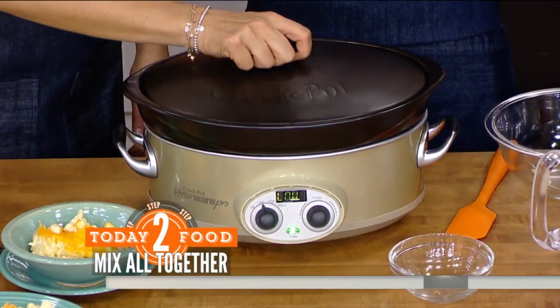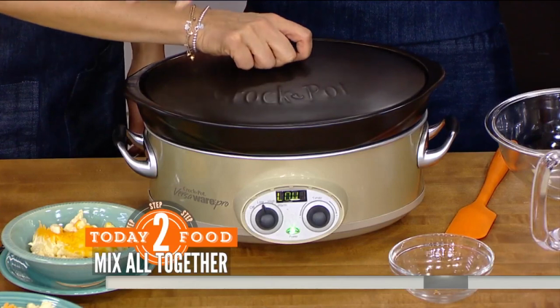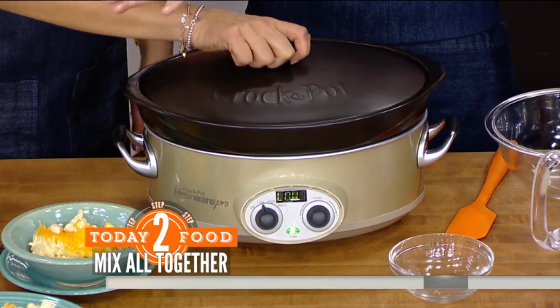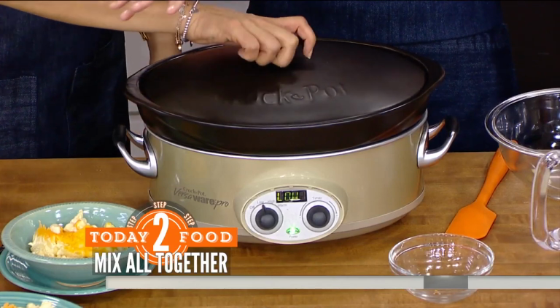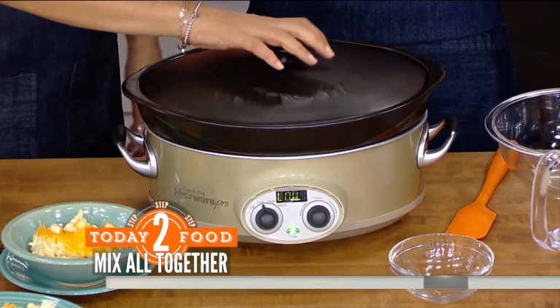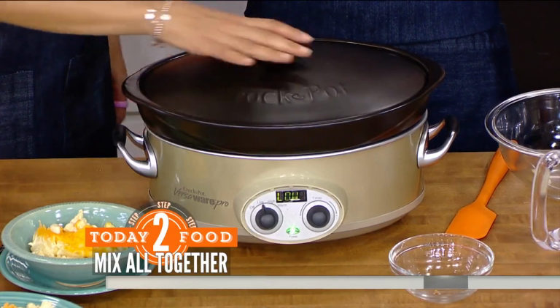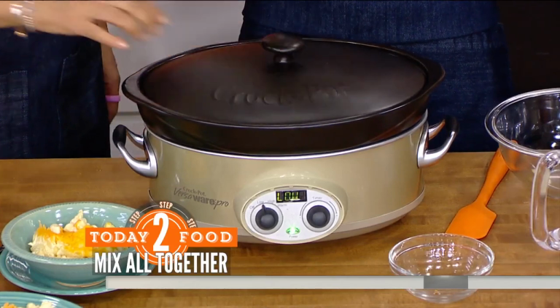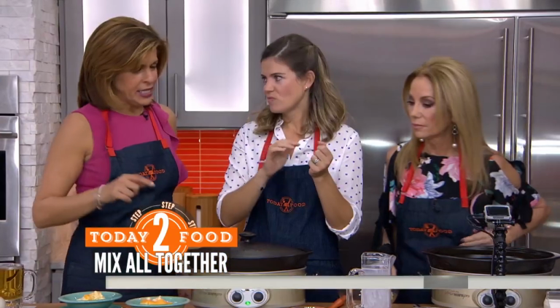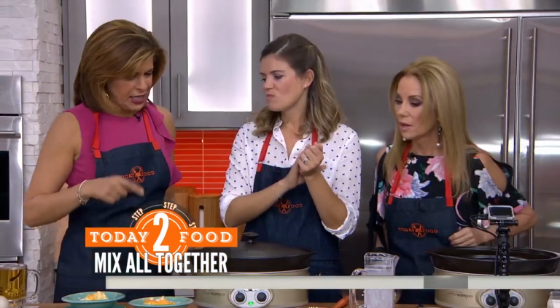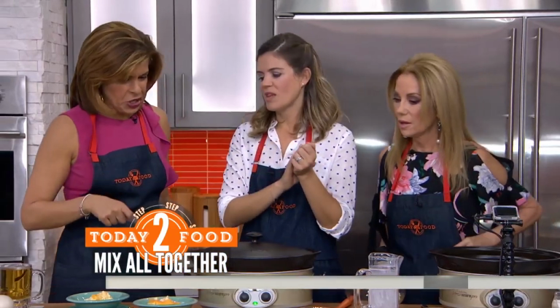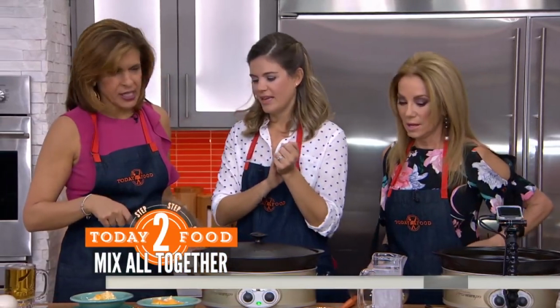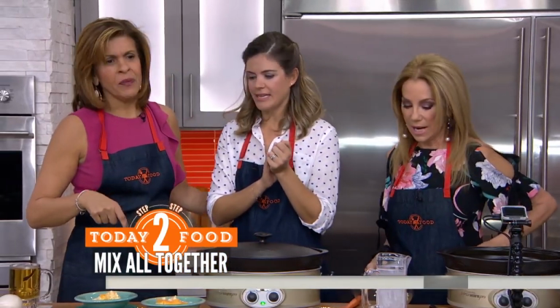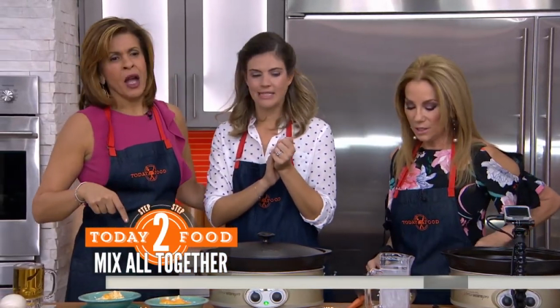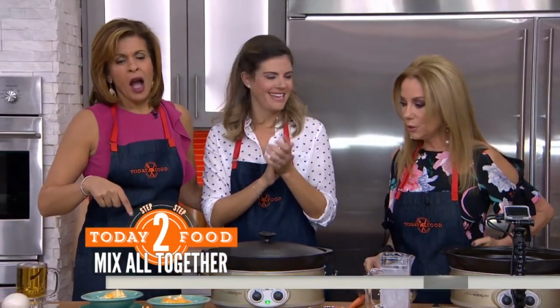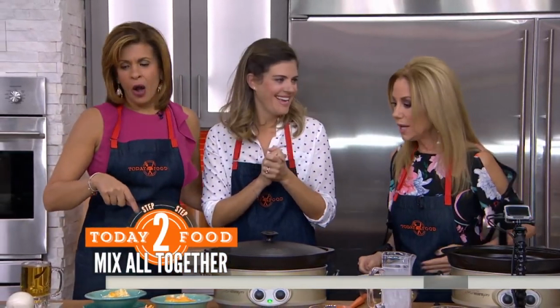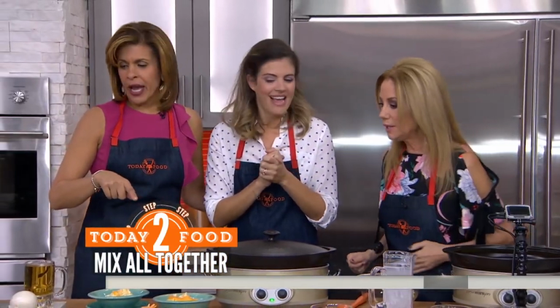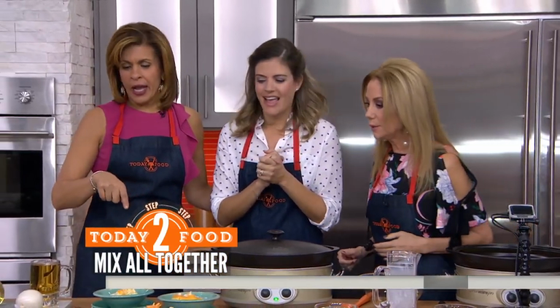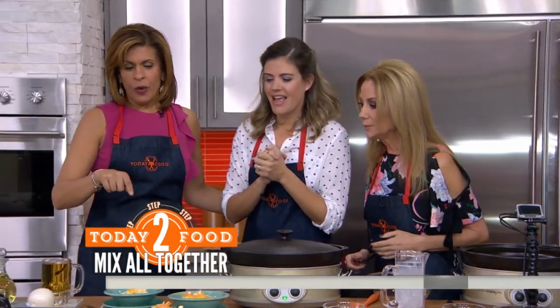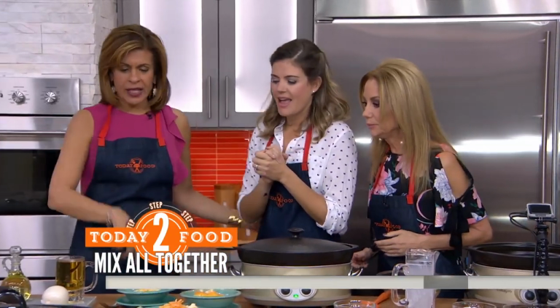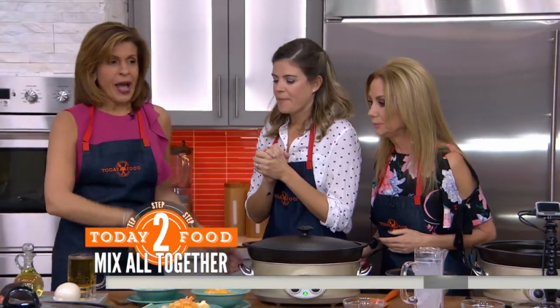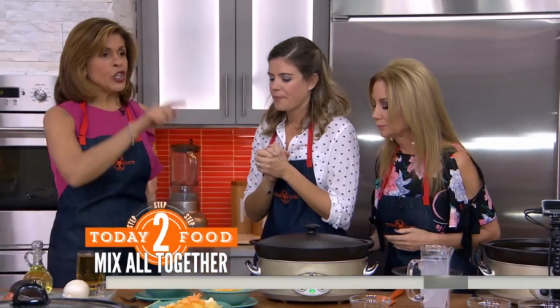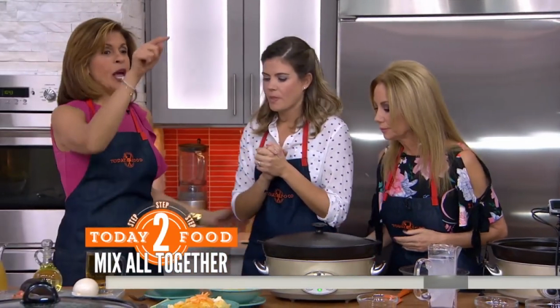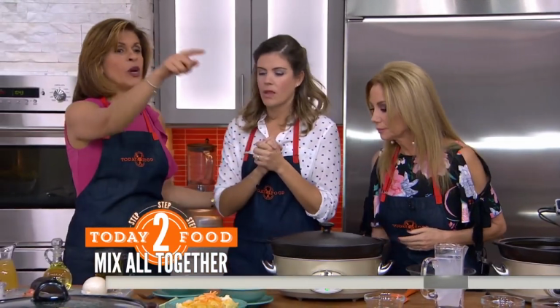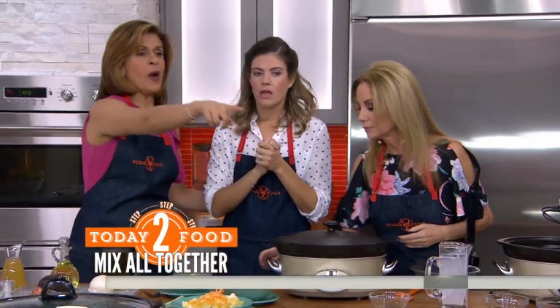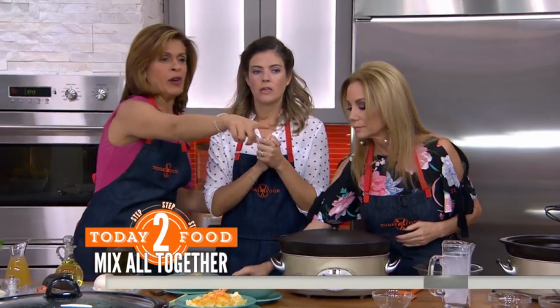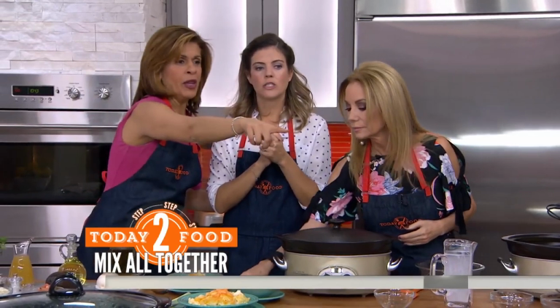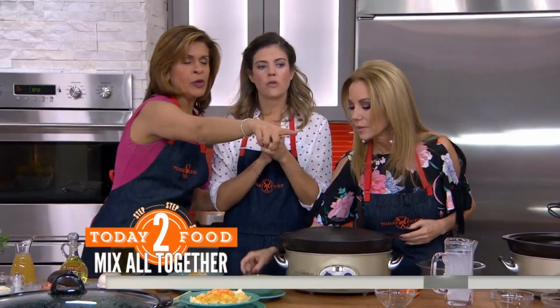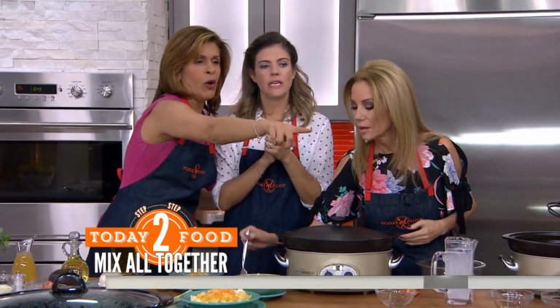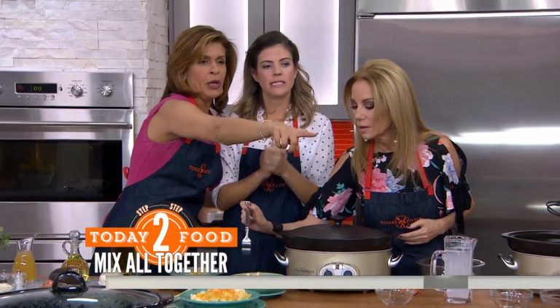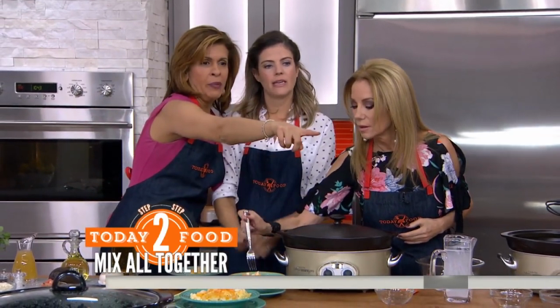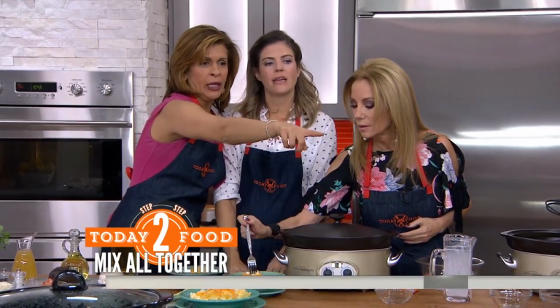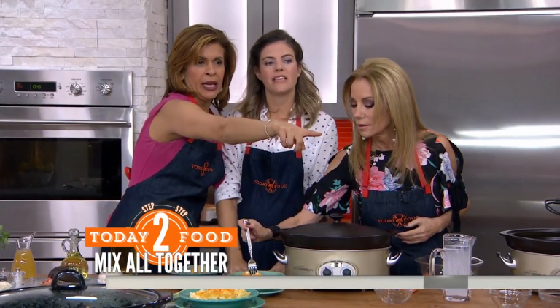Oh my gosh, this looks so delicious! We've got some mac and cheese — I'm just eyeballing it here.